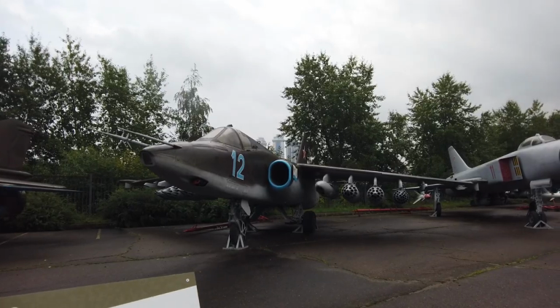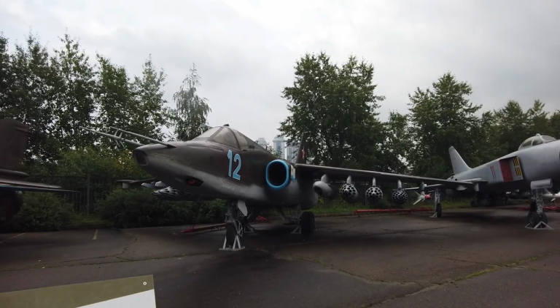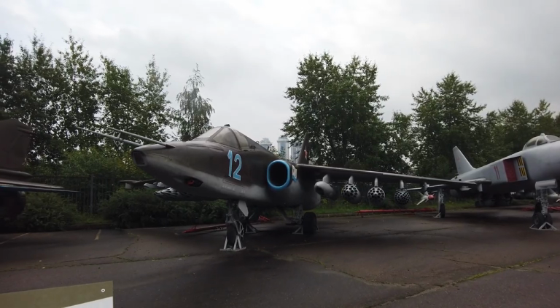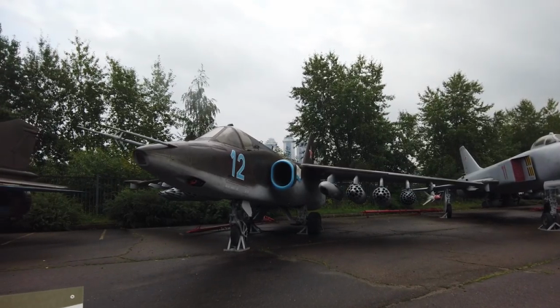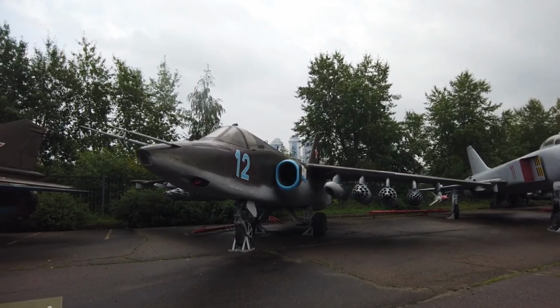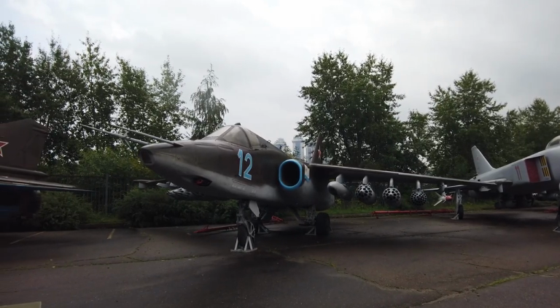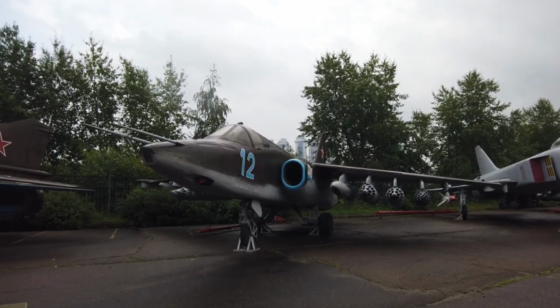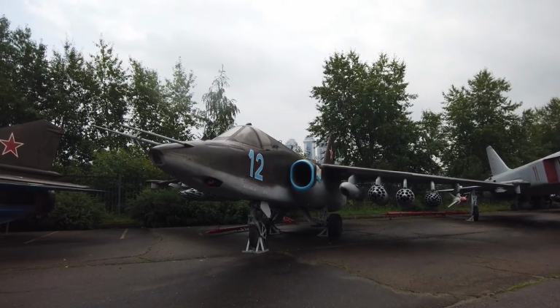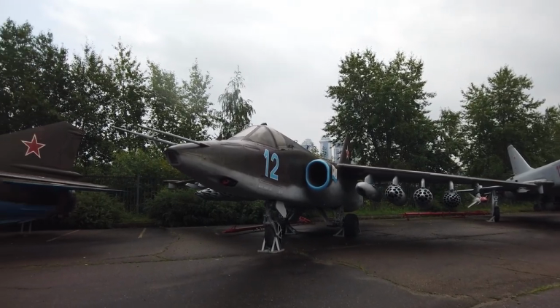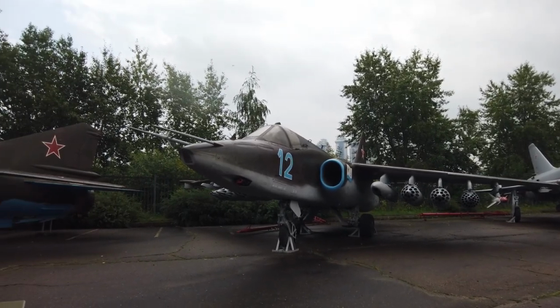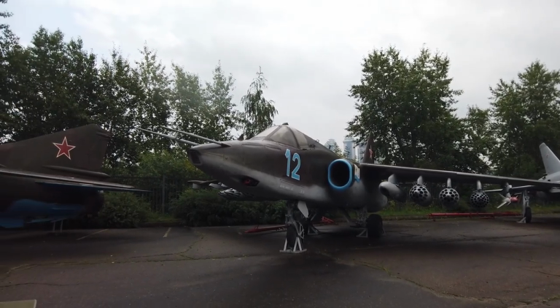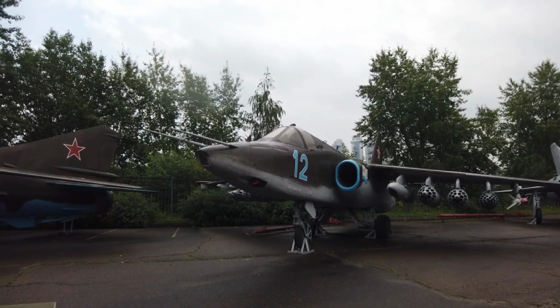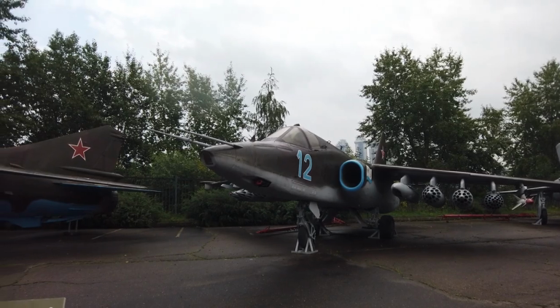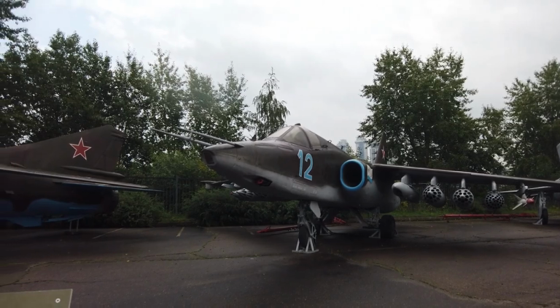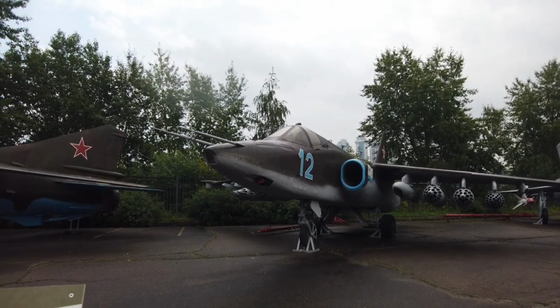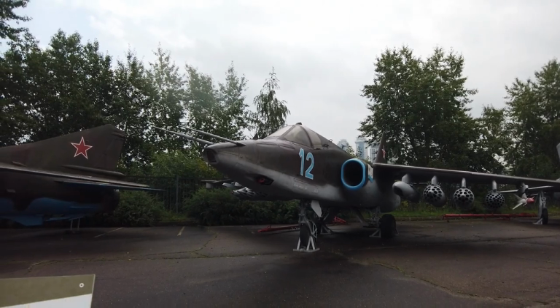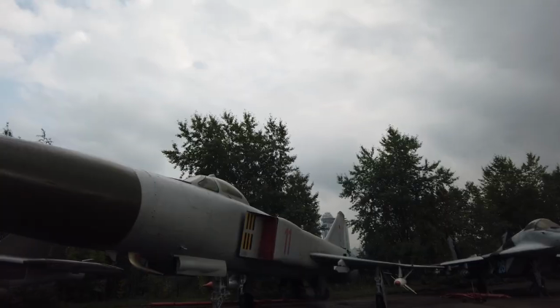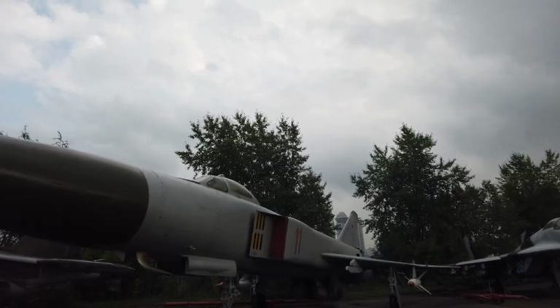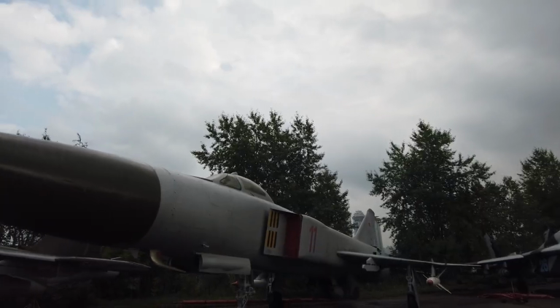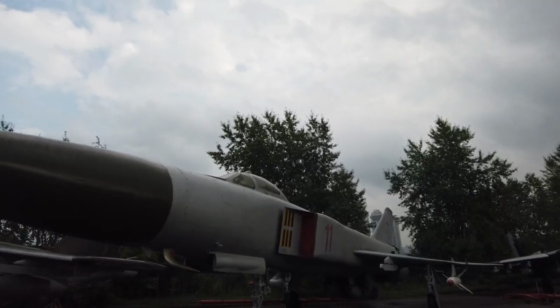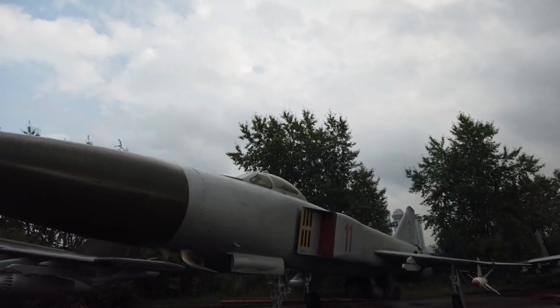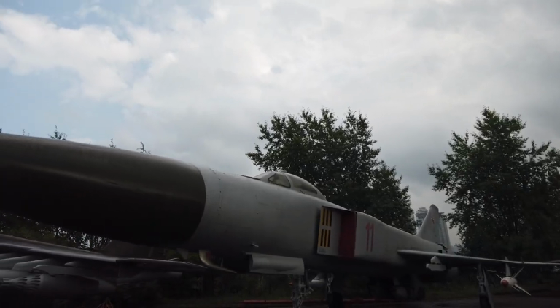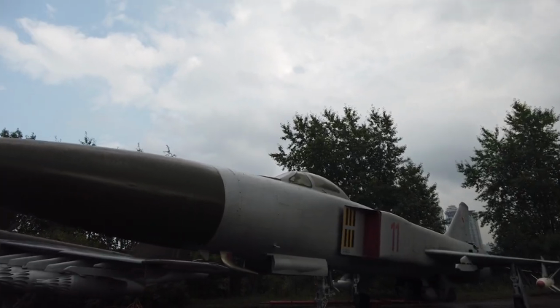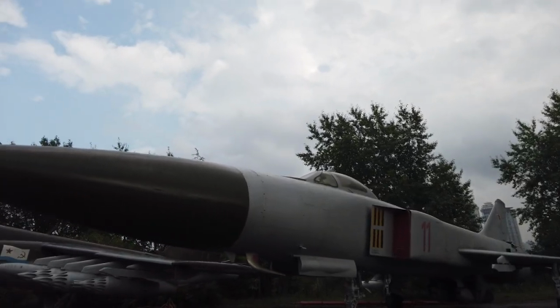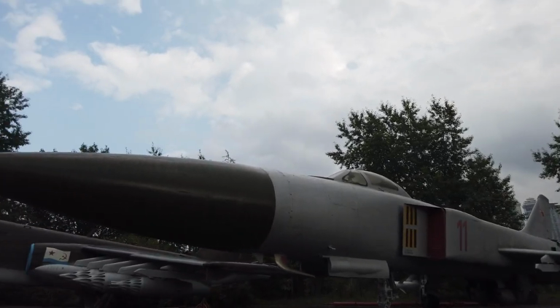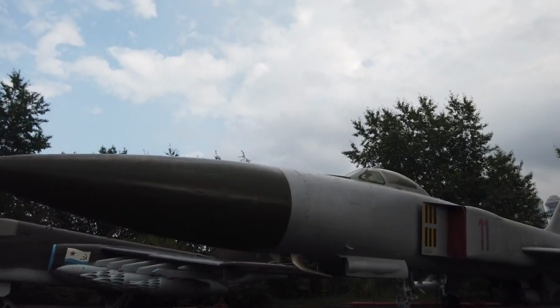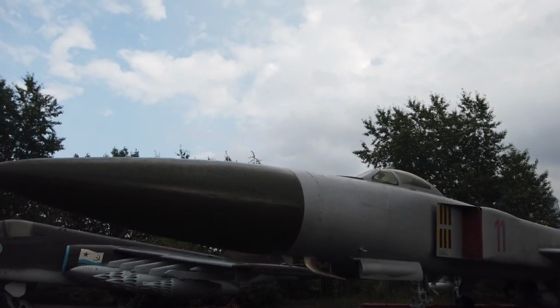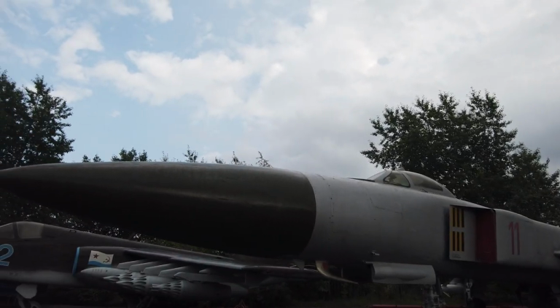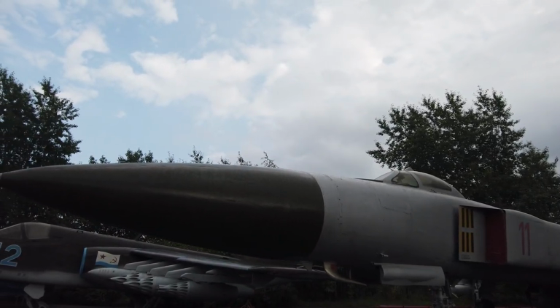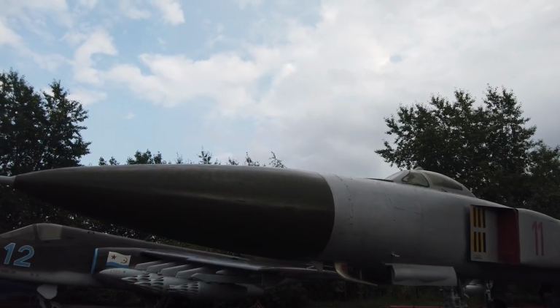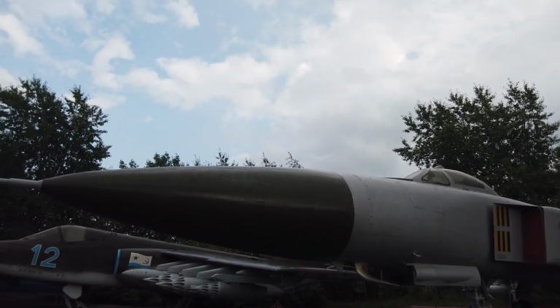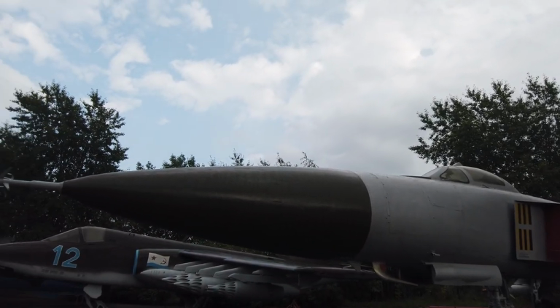This is the SU-25 aircraft, a solid aircraft. This is the SU-15TM fighter interceptor.